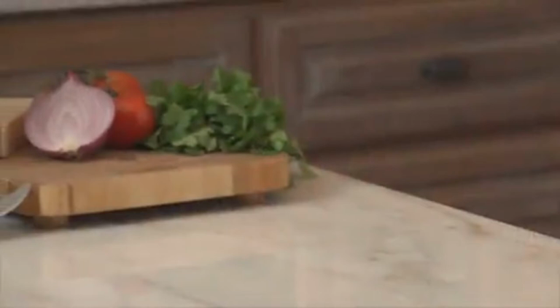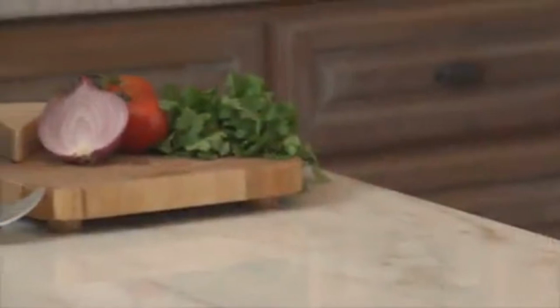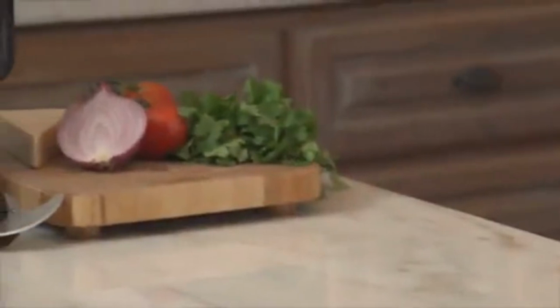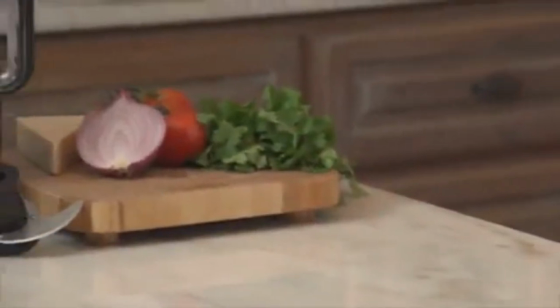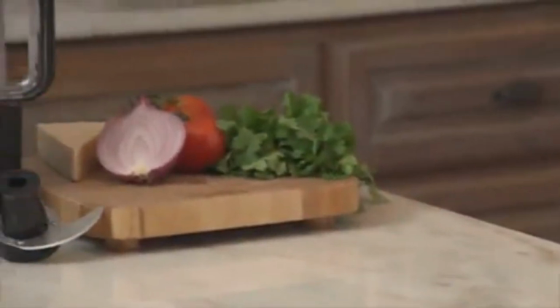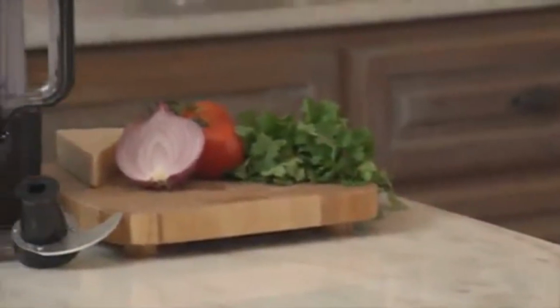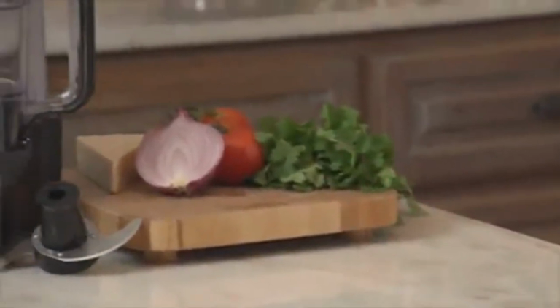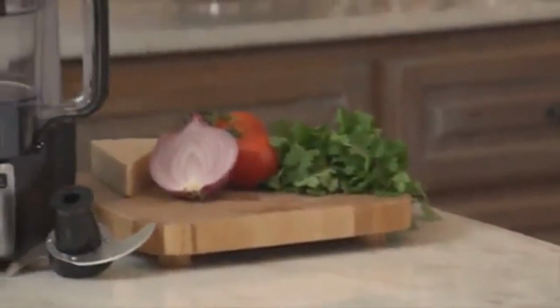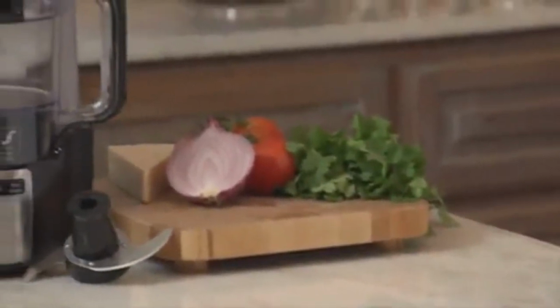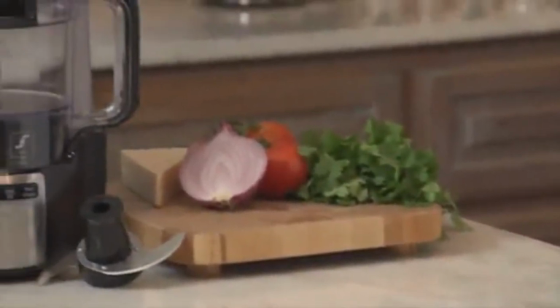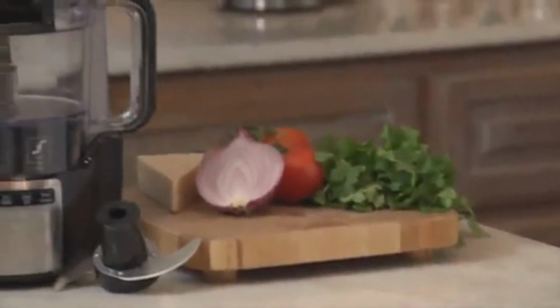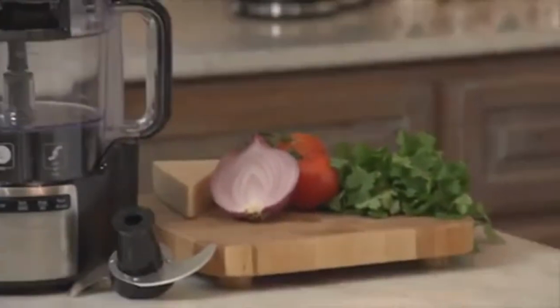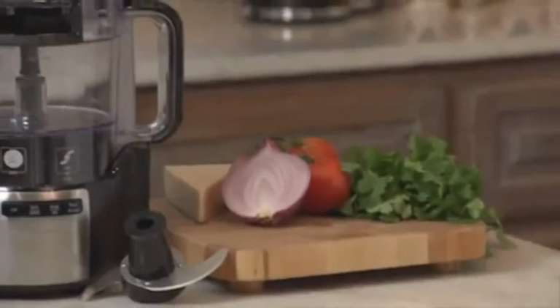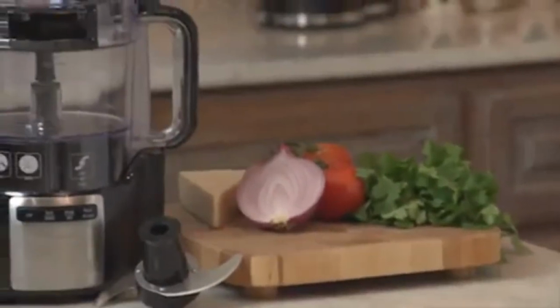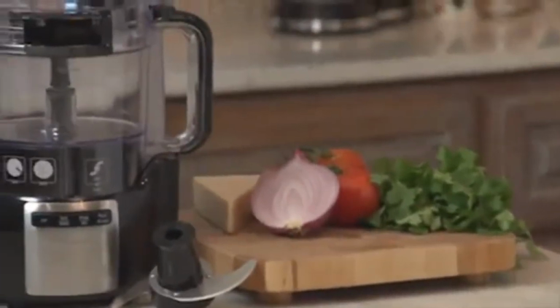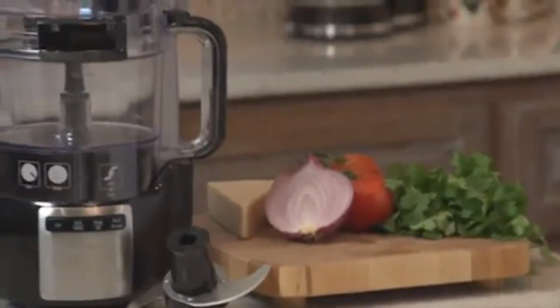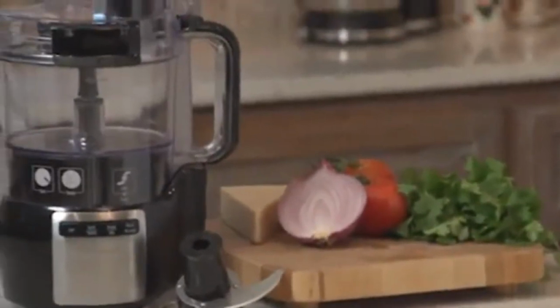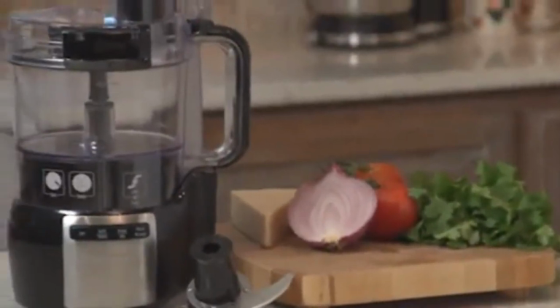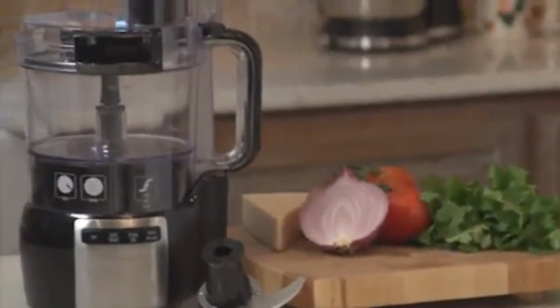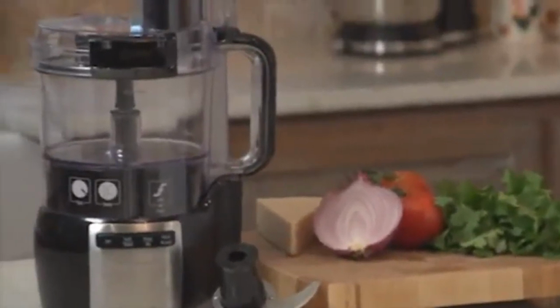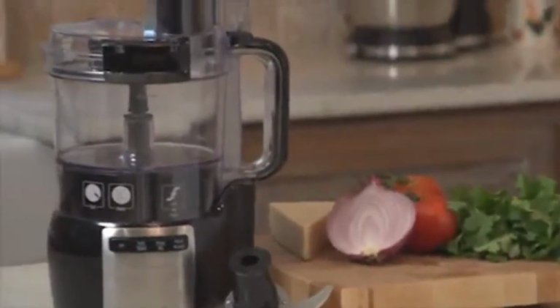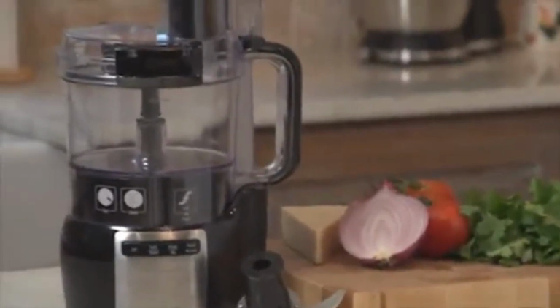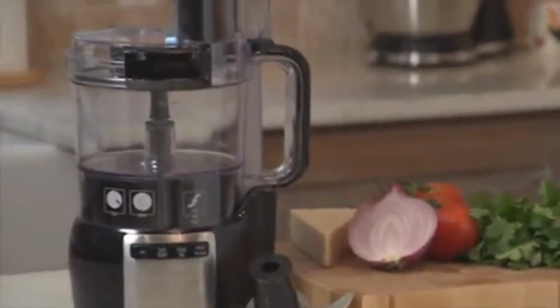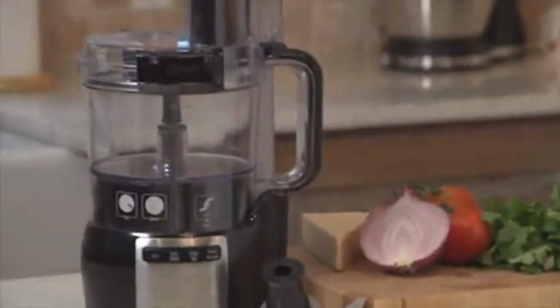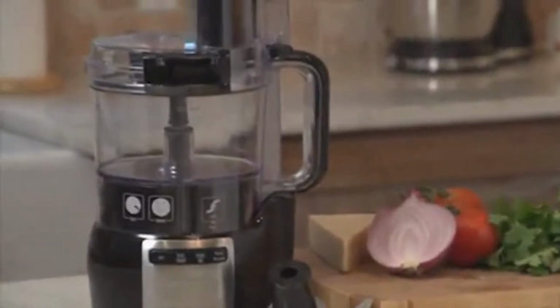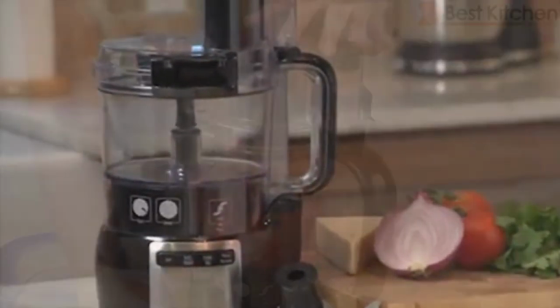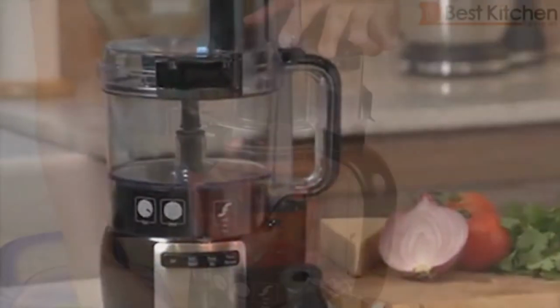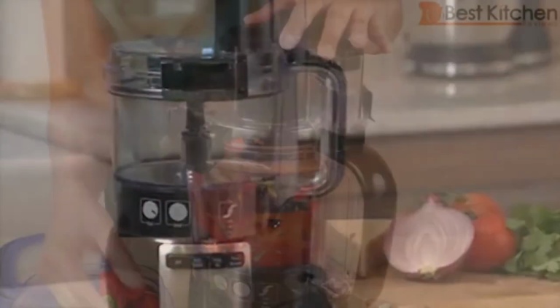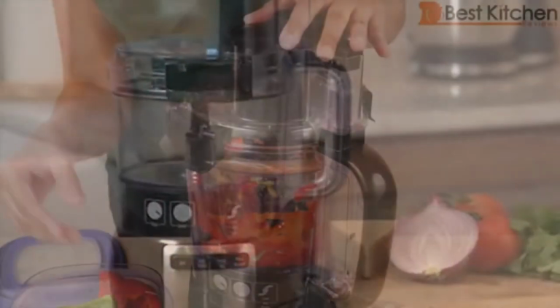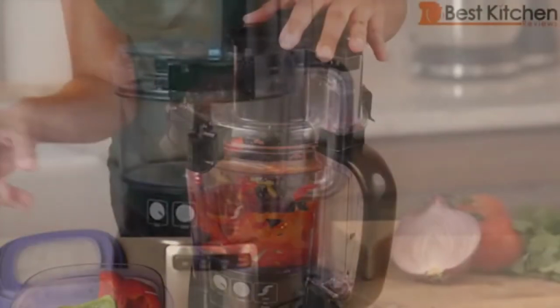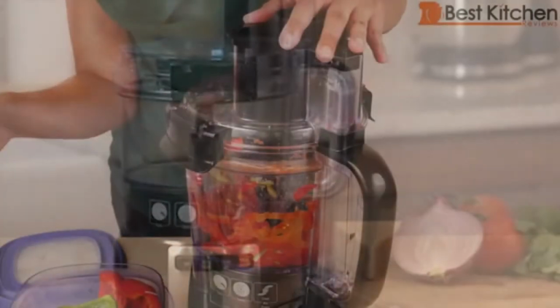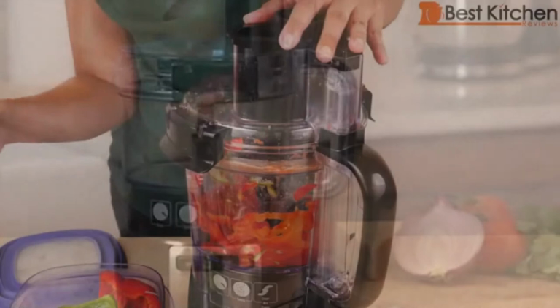Hi guys, welcome to my channel. Today's video is about the Hamilton Vegetable Chopper on Amazon.